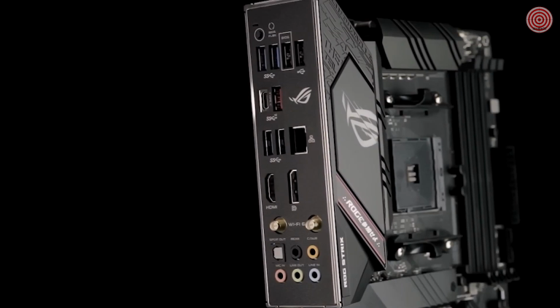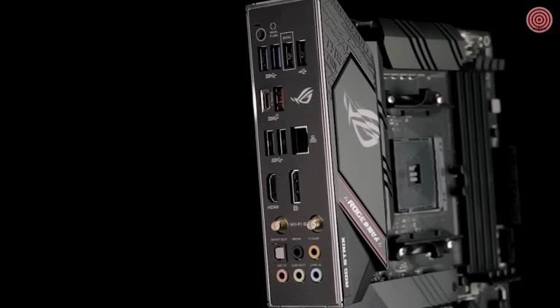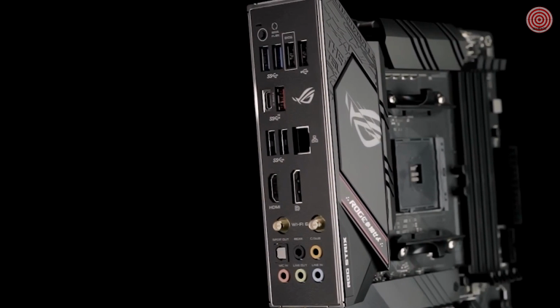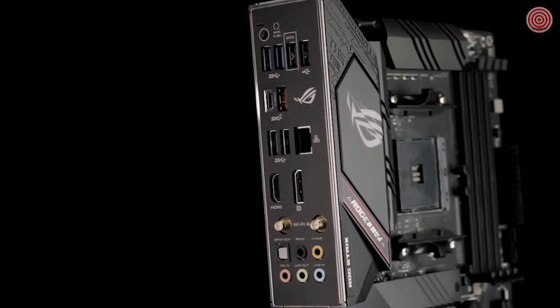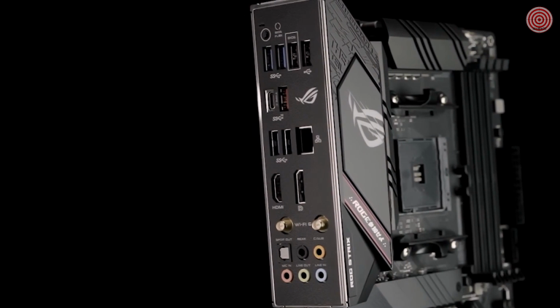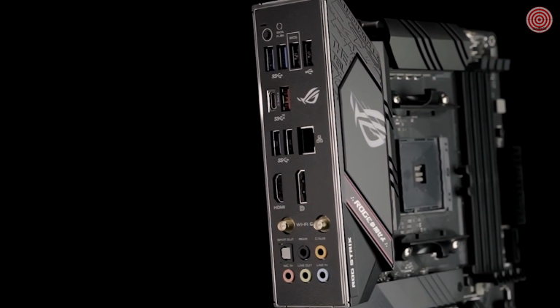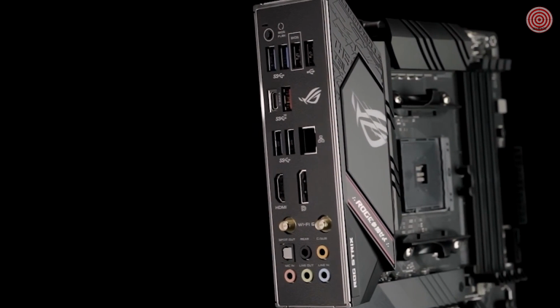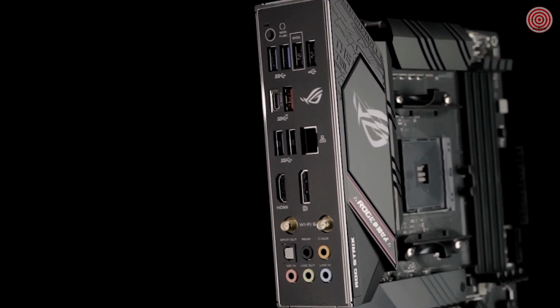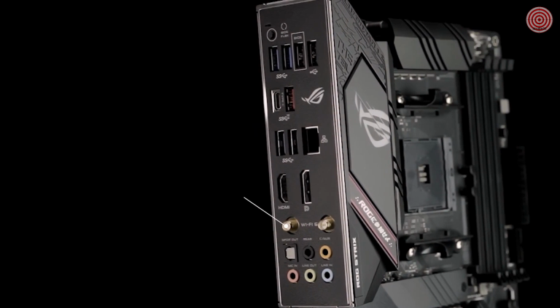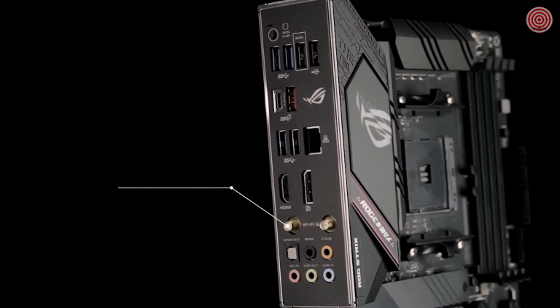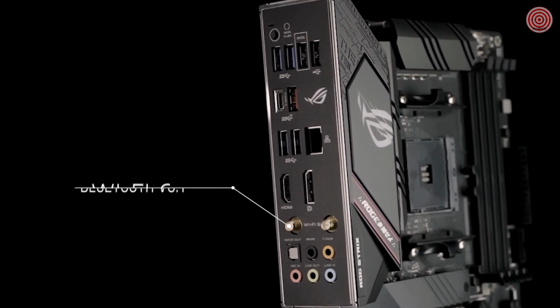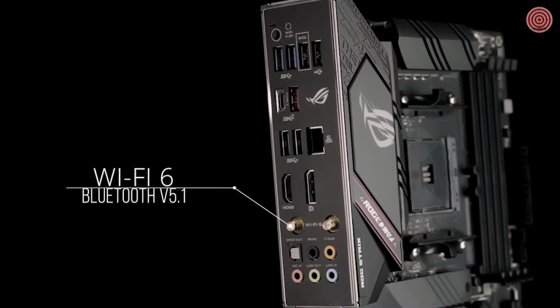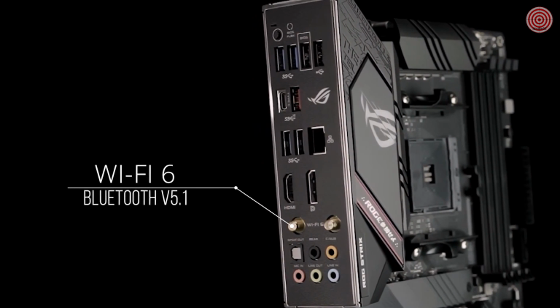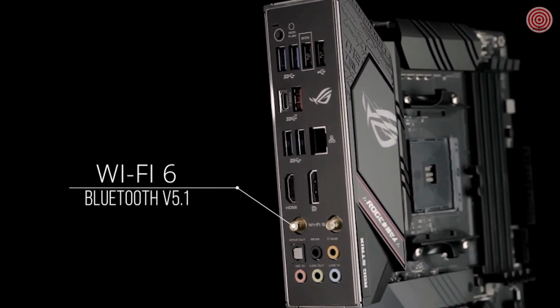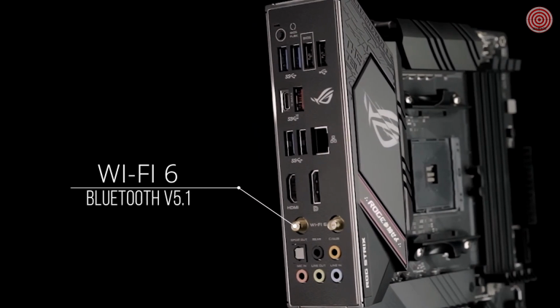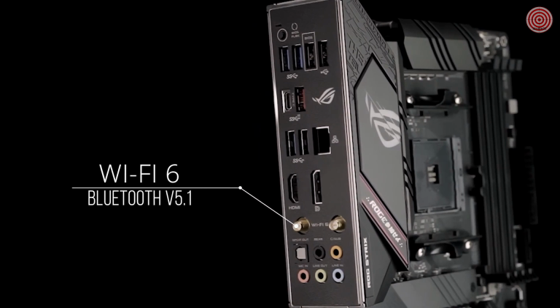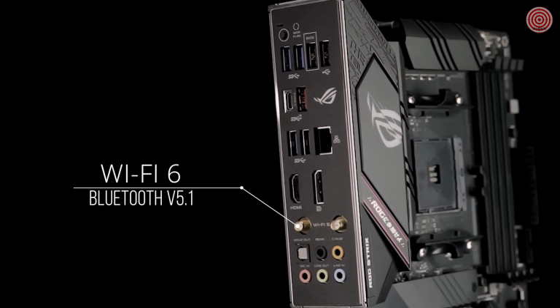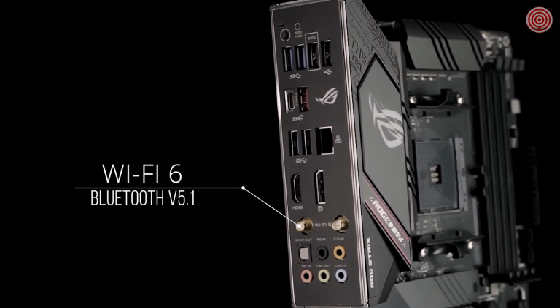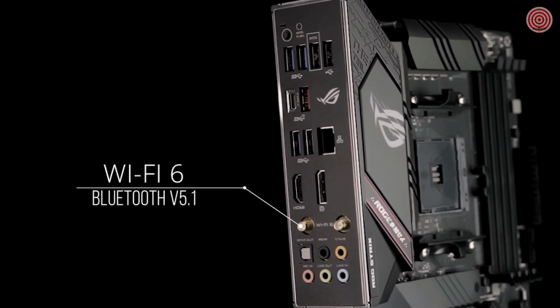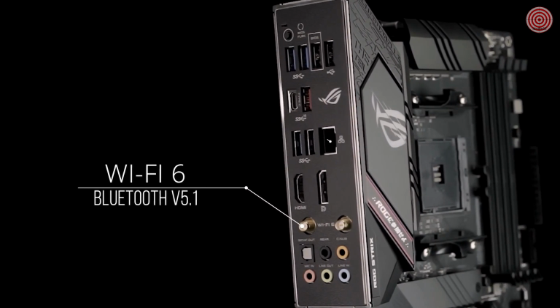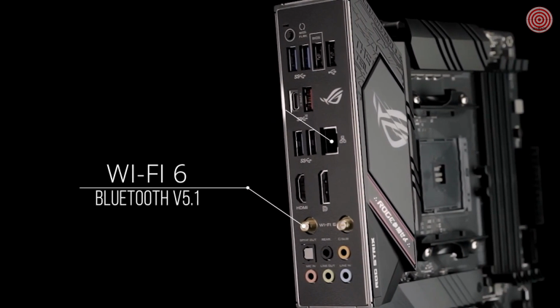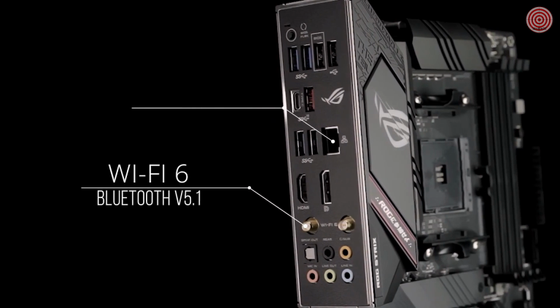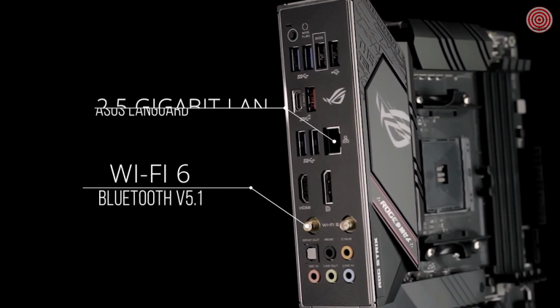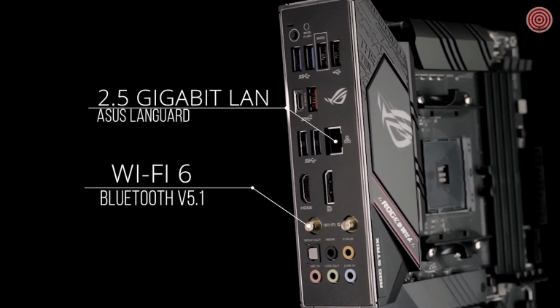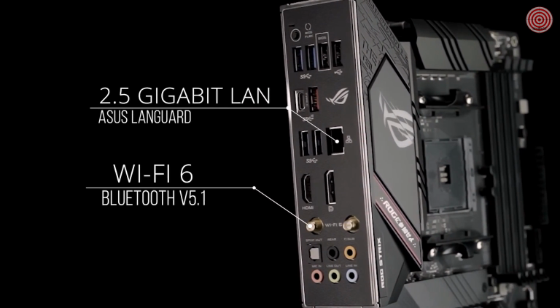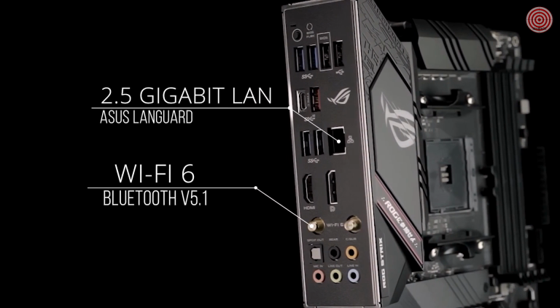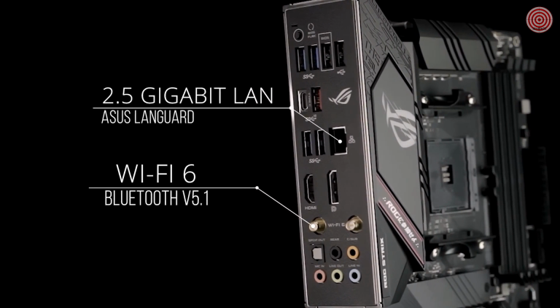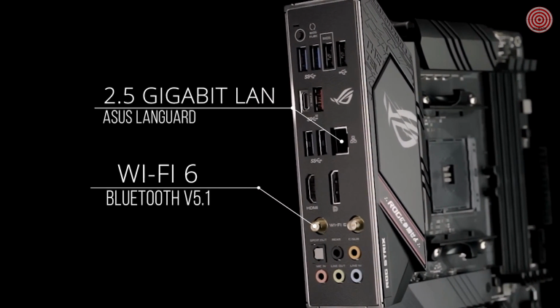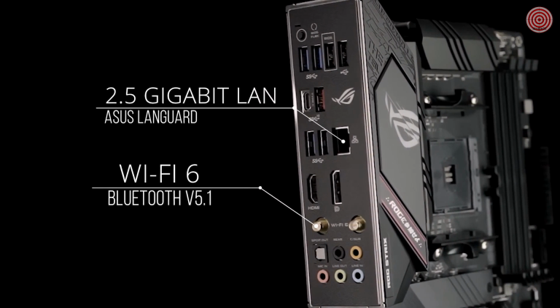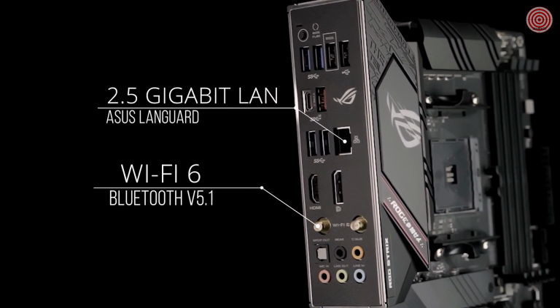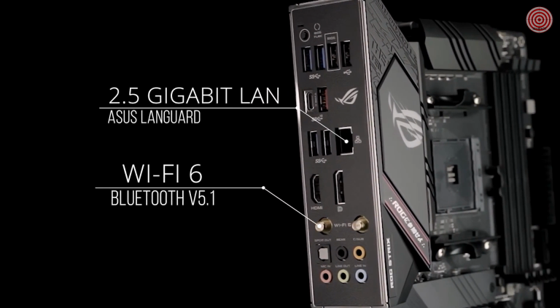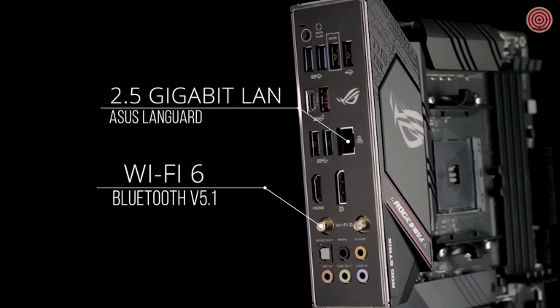For the best gaming connectivity, you get Wi-Fi 6, Bluetooth 5.1, and 2.5 Gigabit LAN with ASUS LAN Guard.